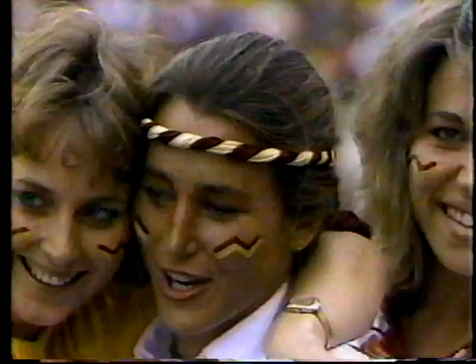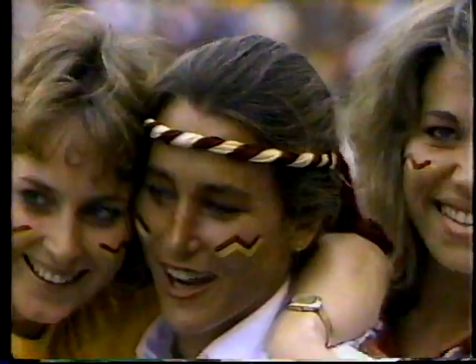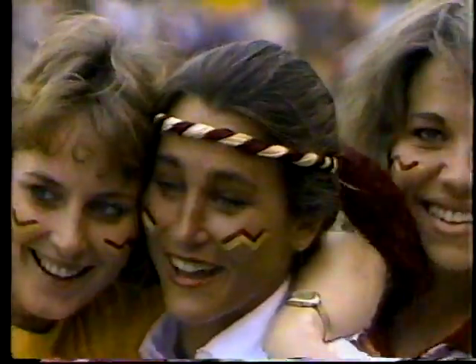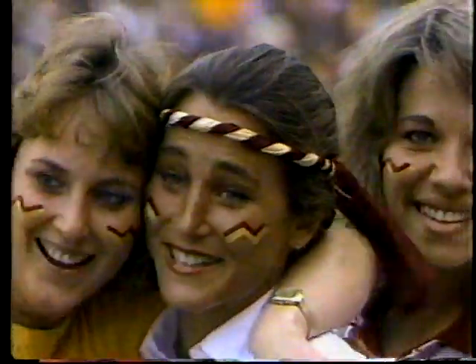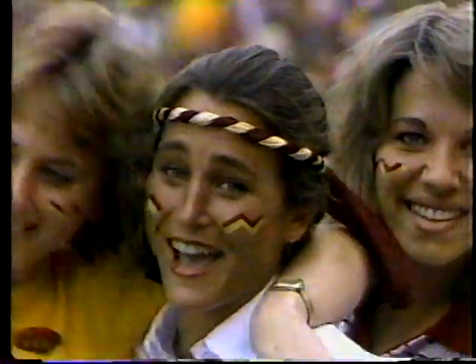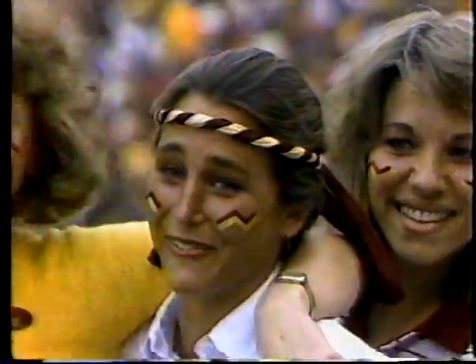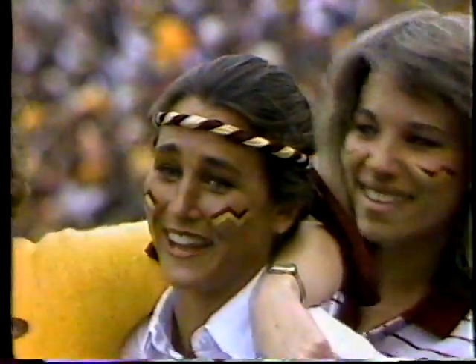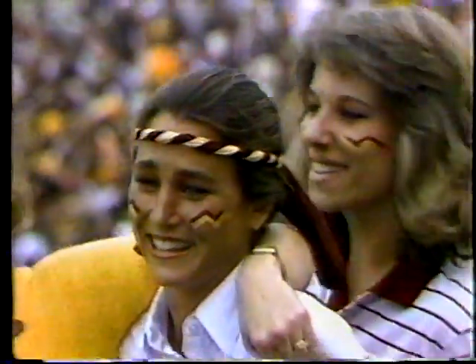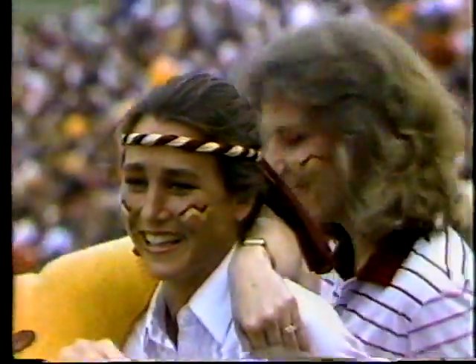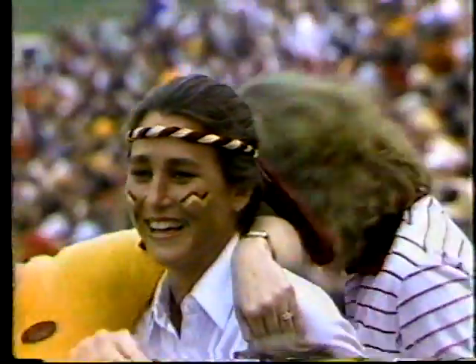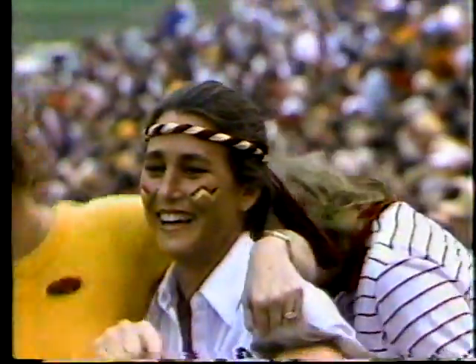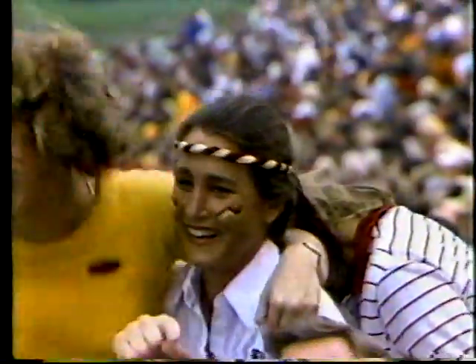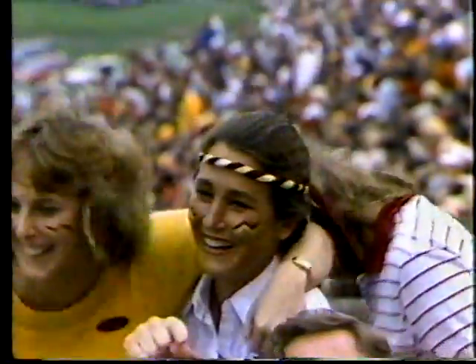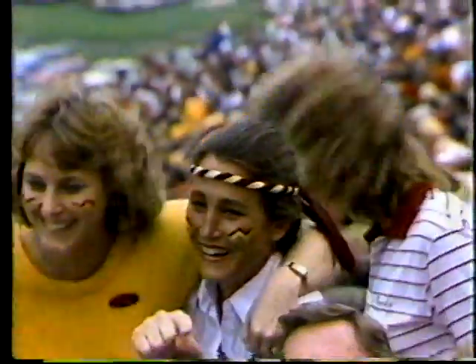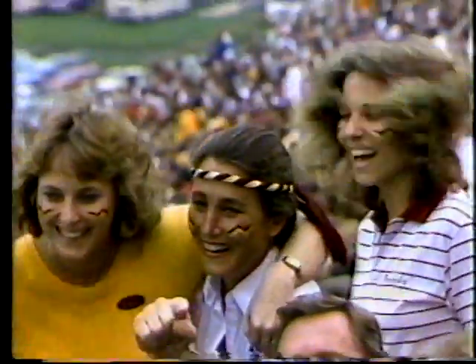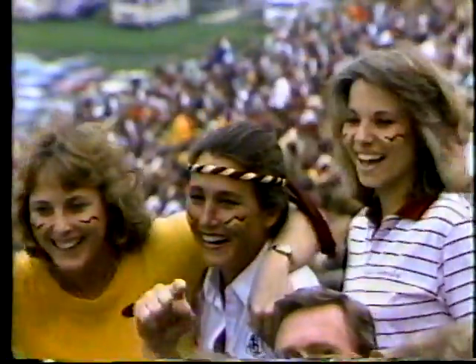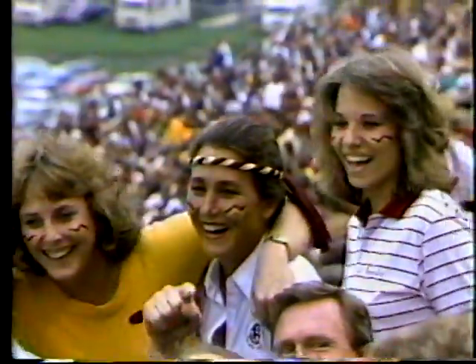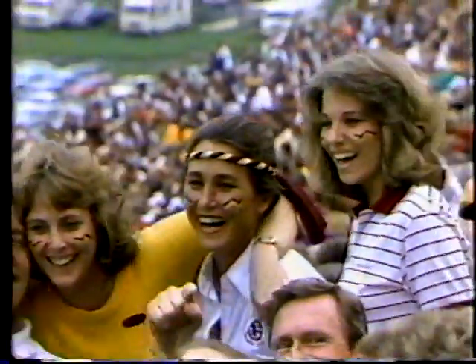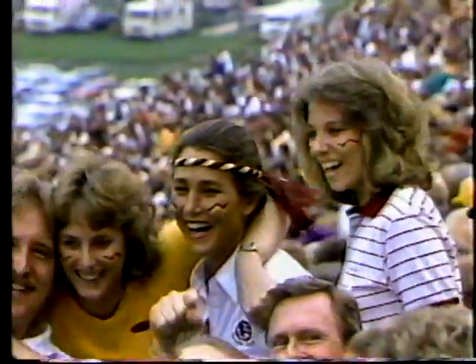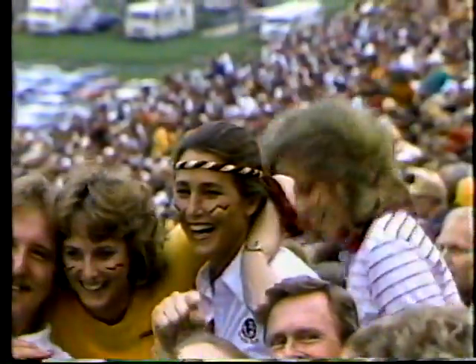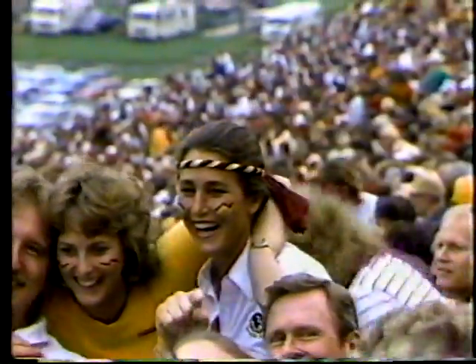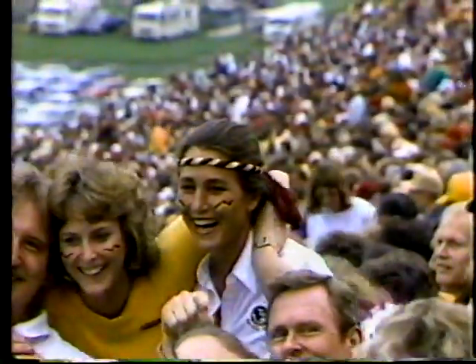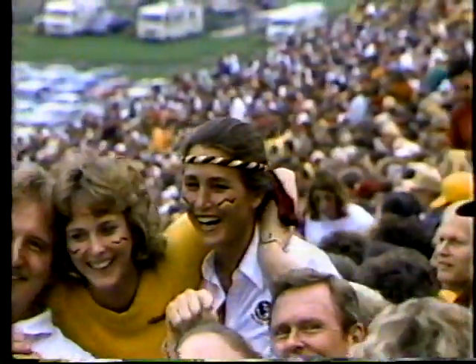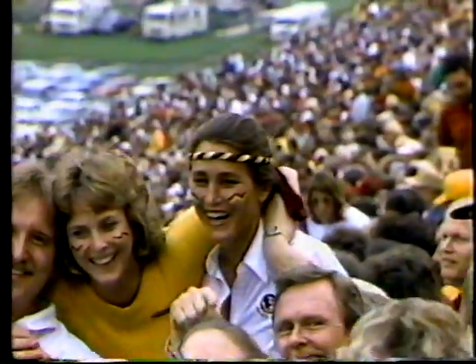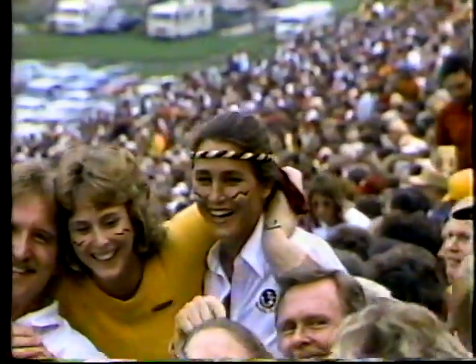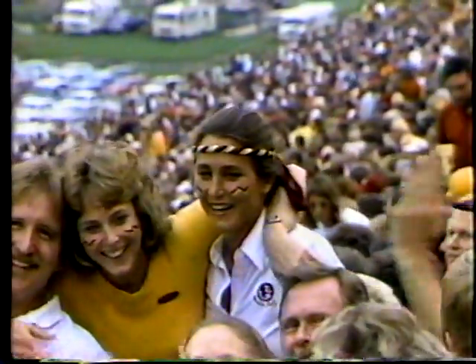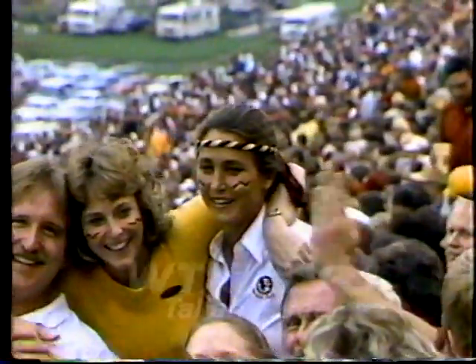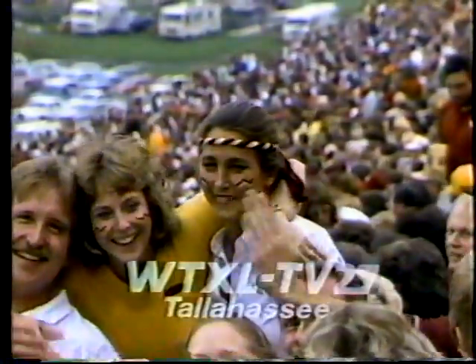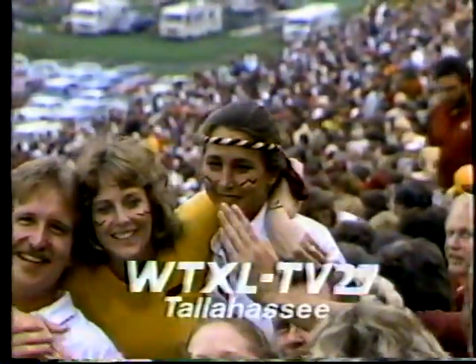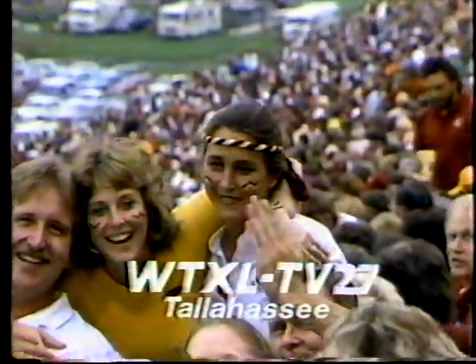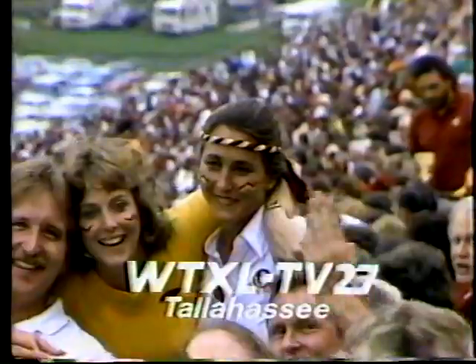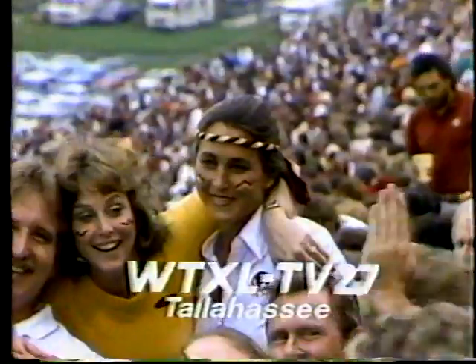War paint on everyone's face here today. How about that for a game face.